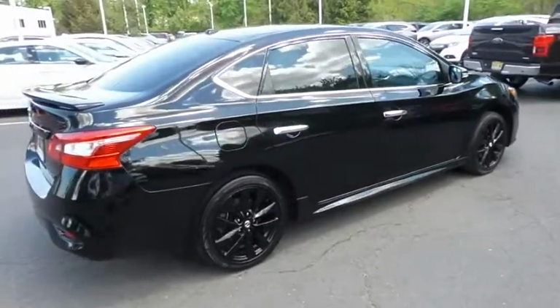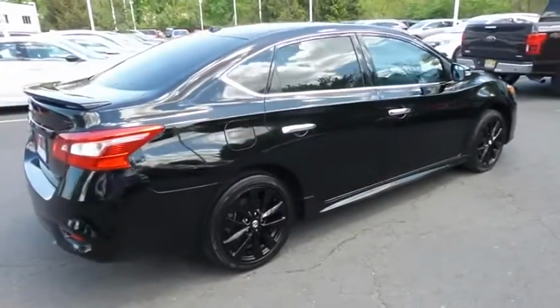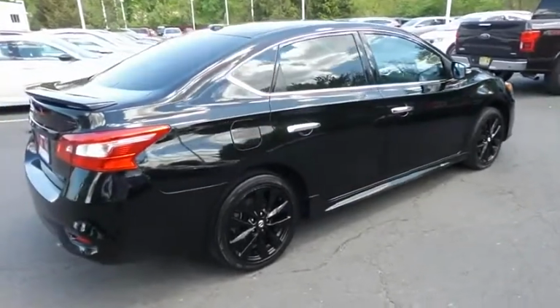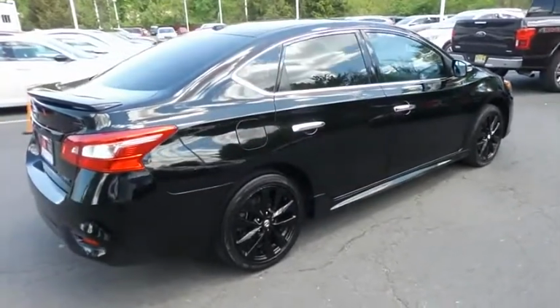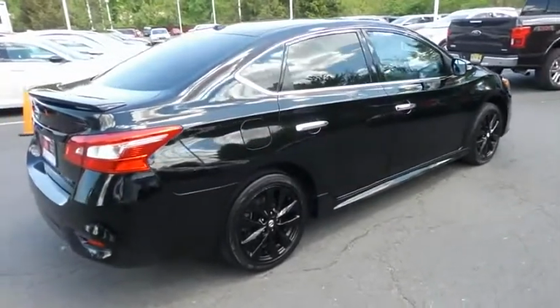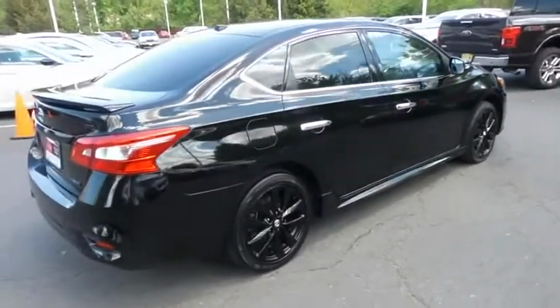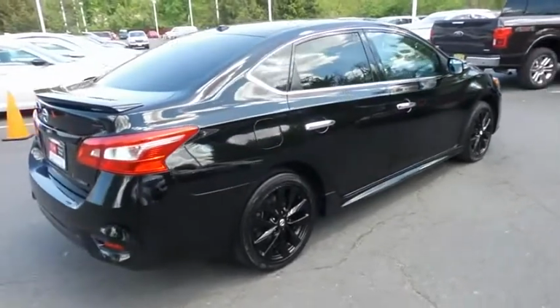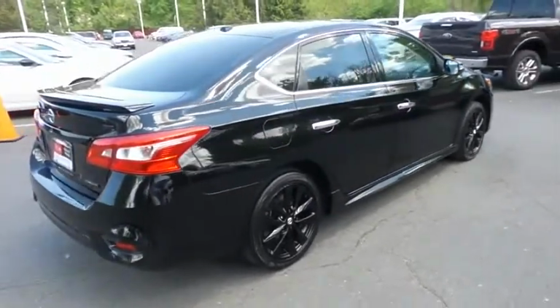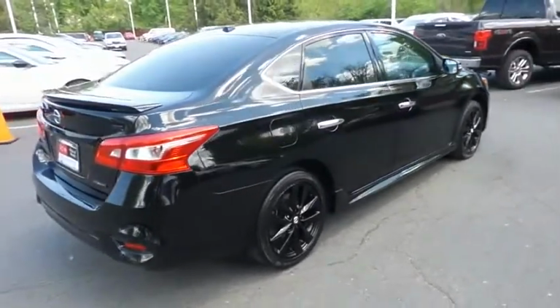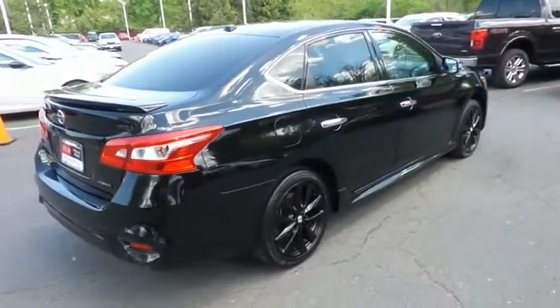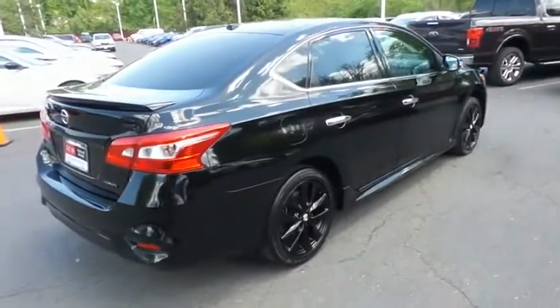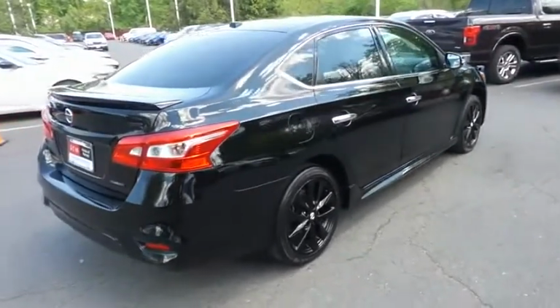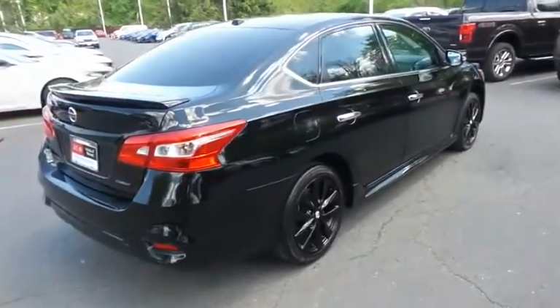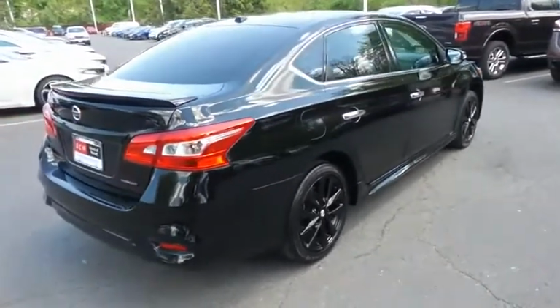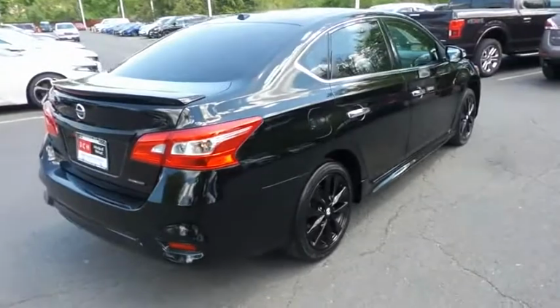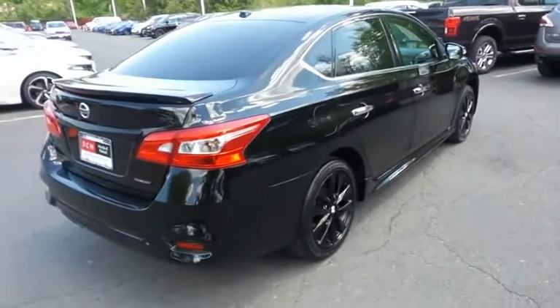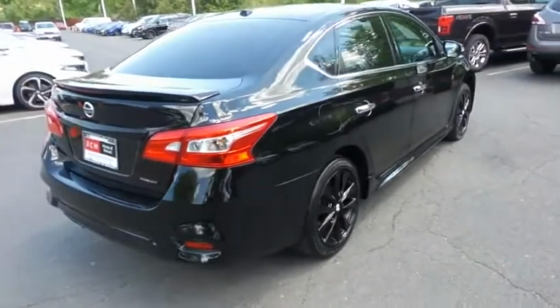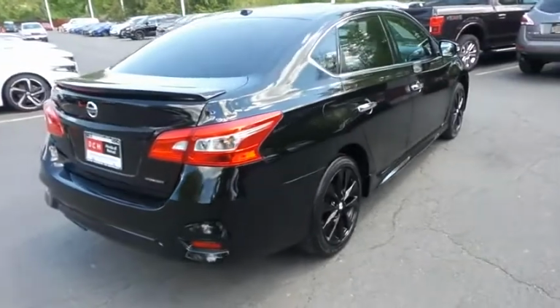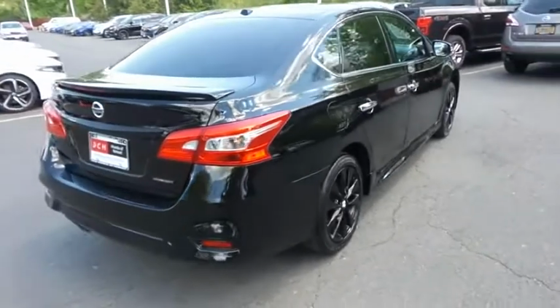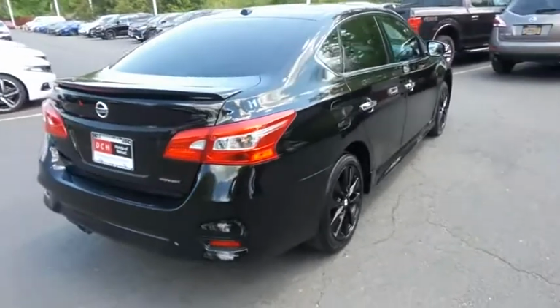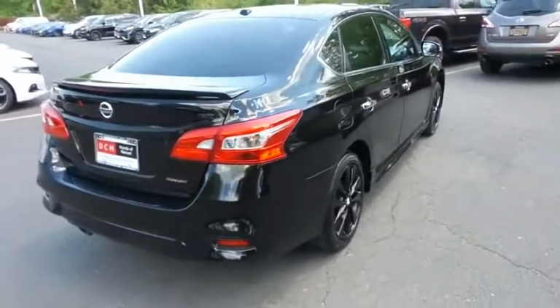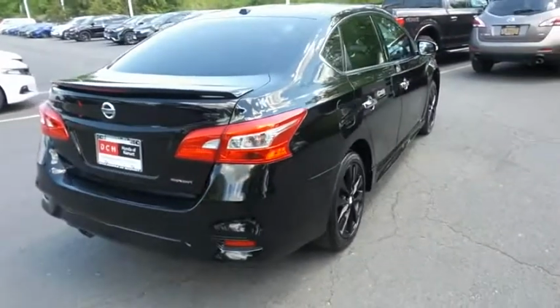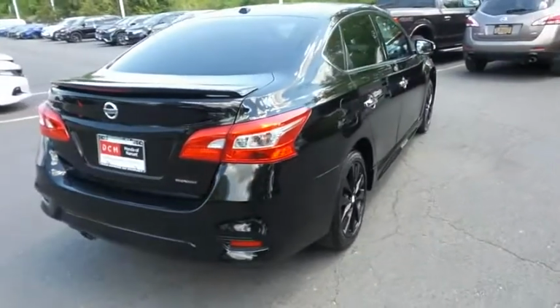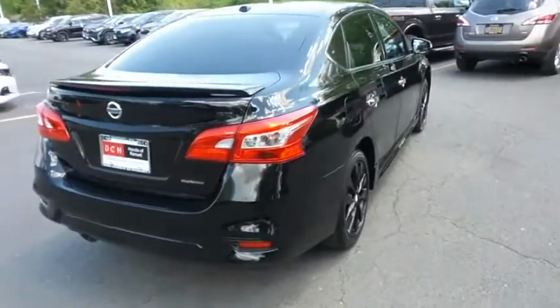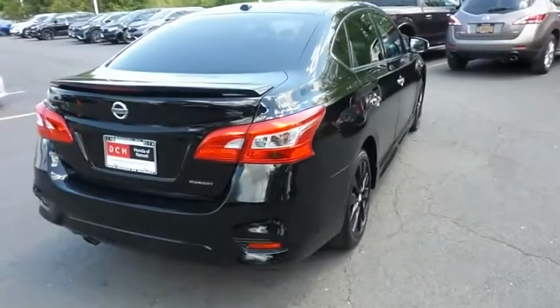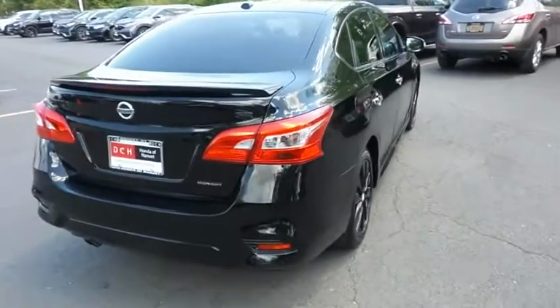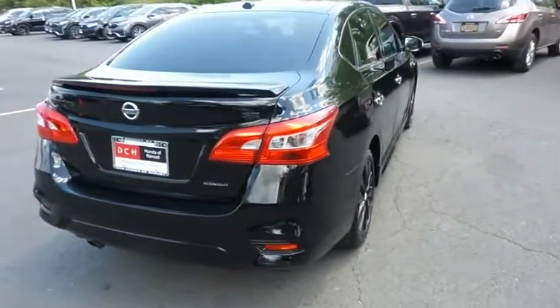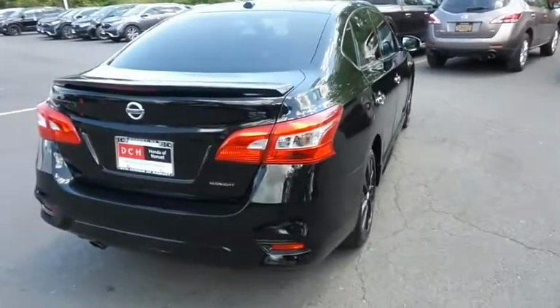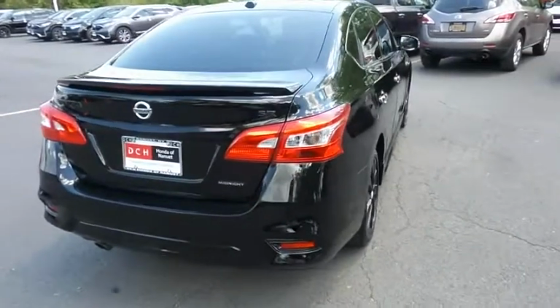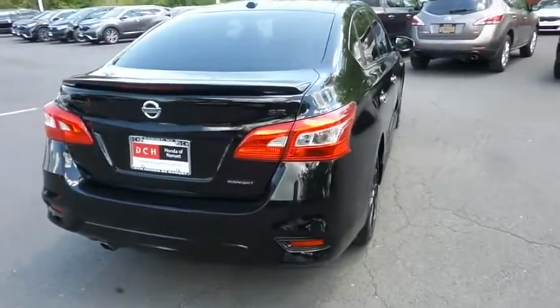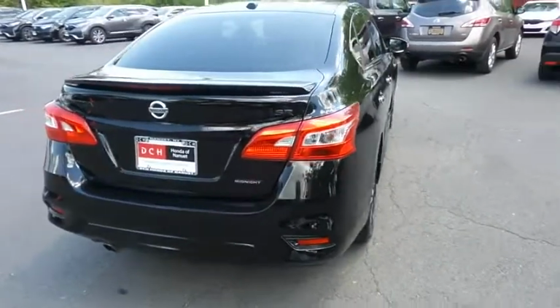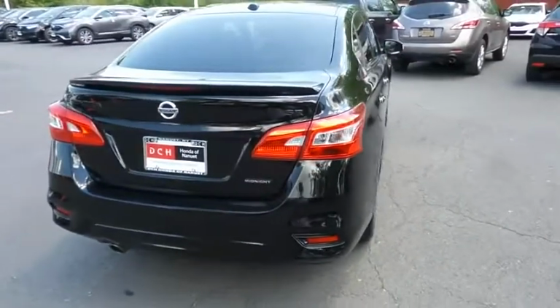four-wheel disc brakes, brake assist, traction control, and front side and overhead airbags.